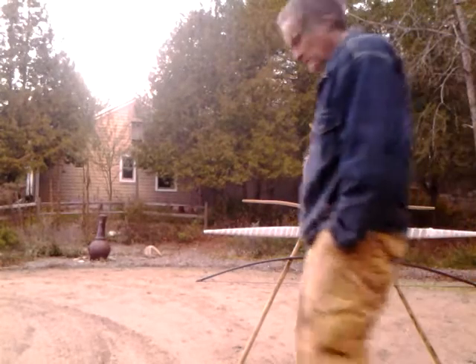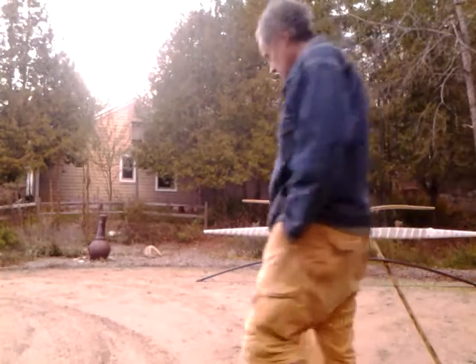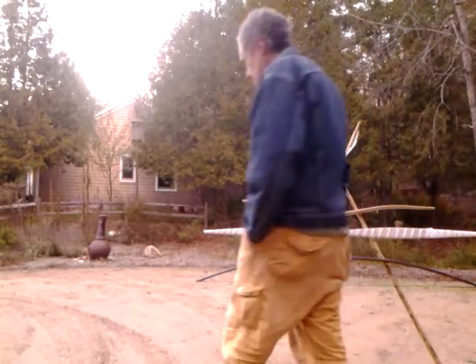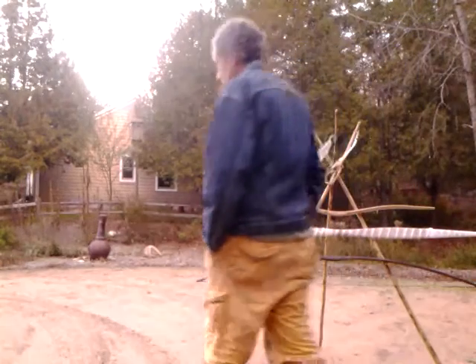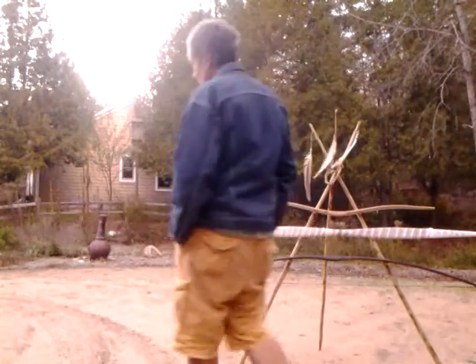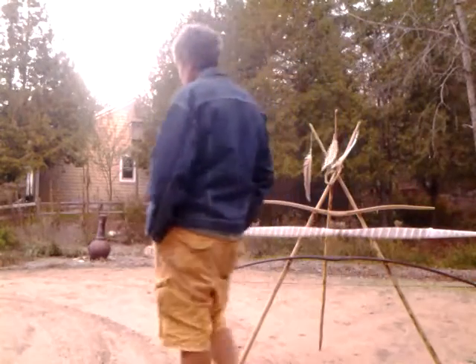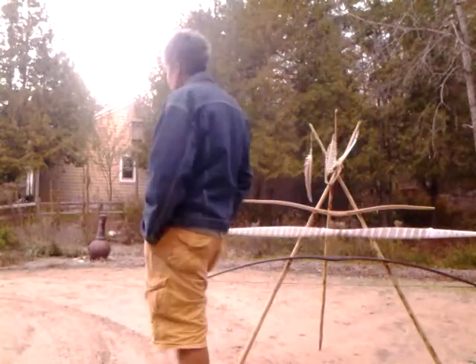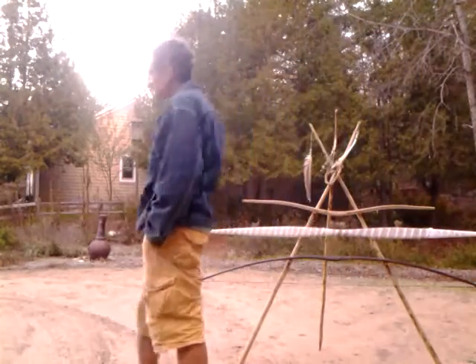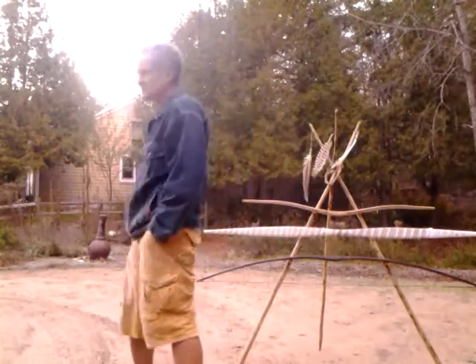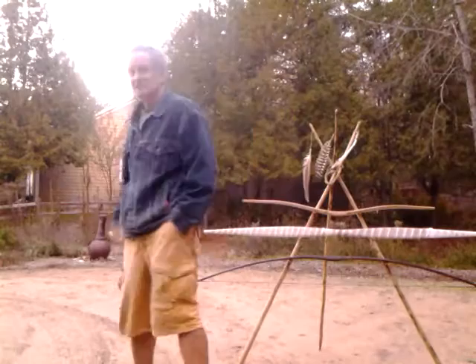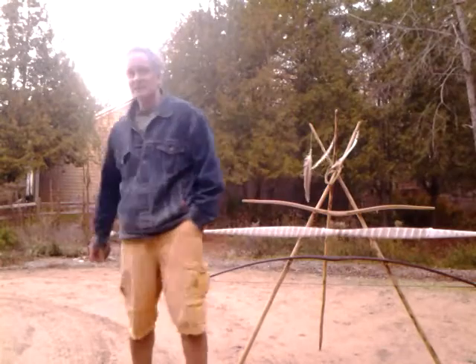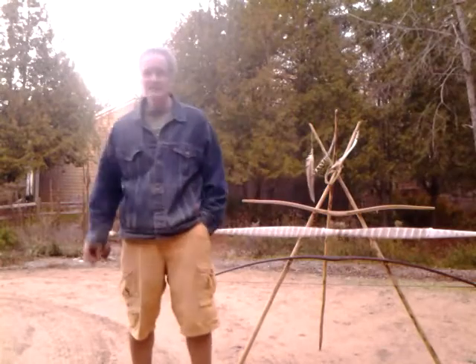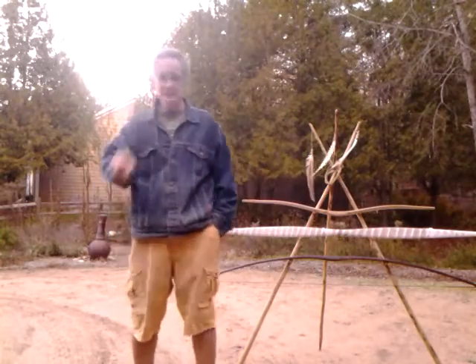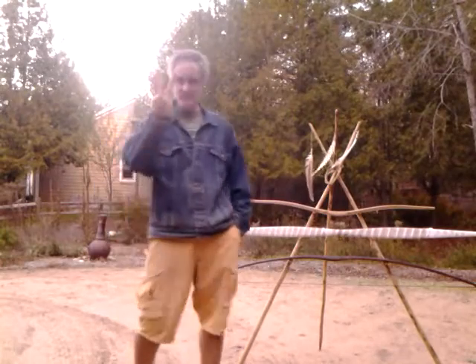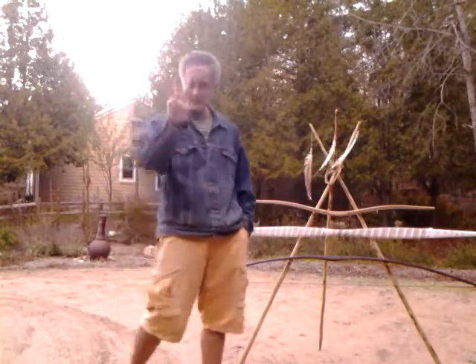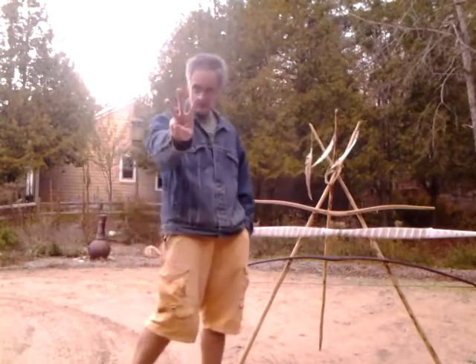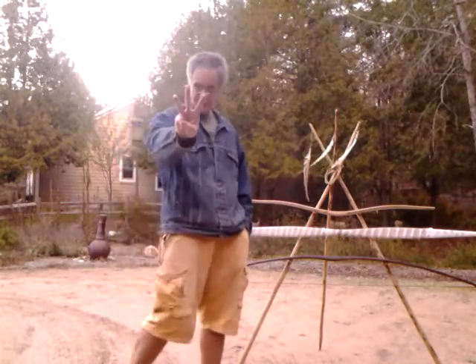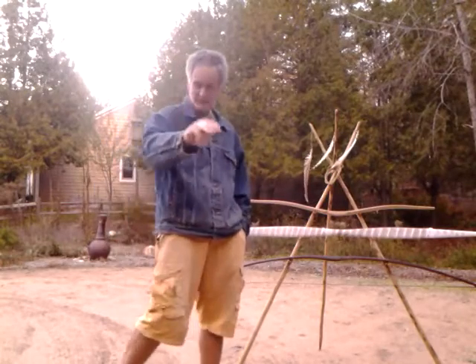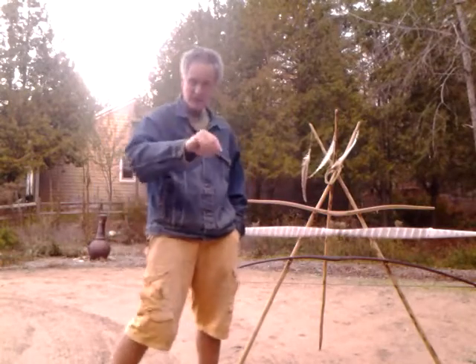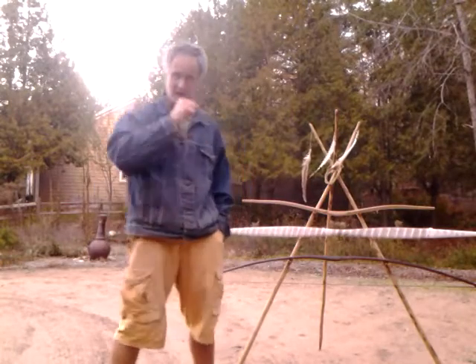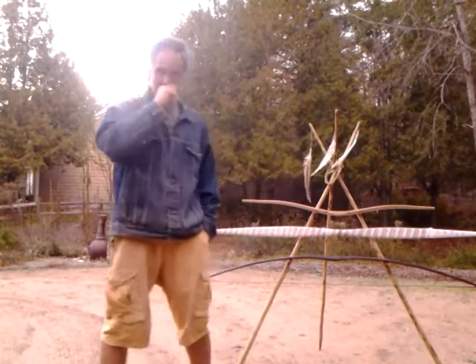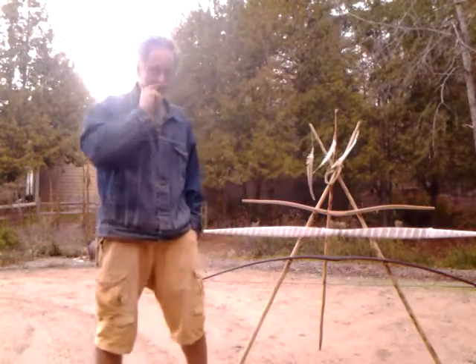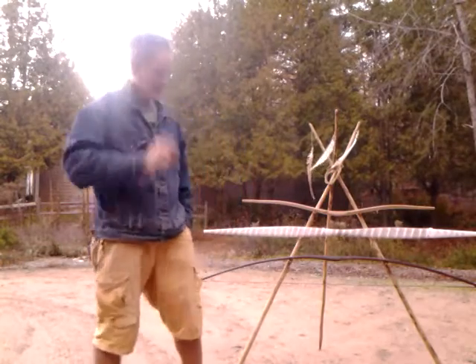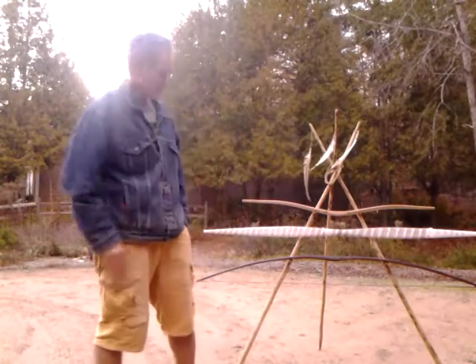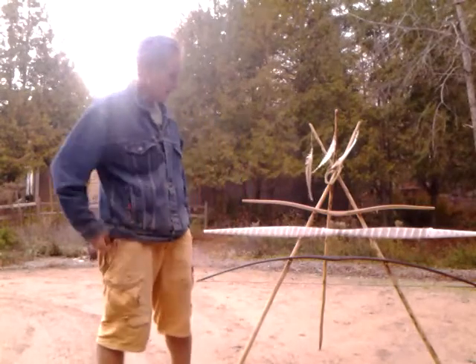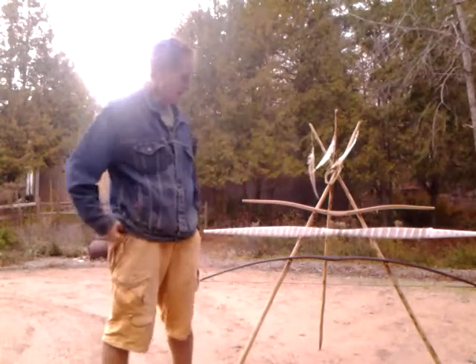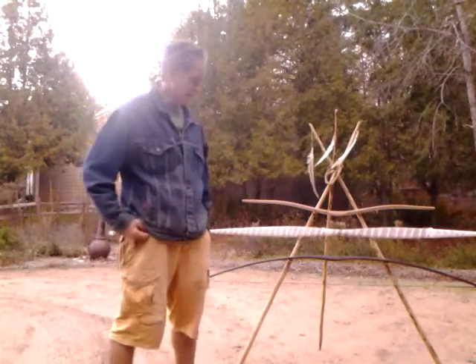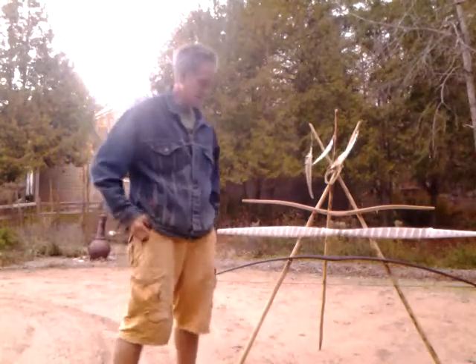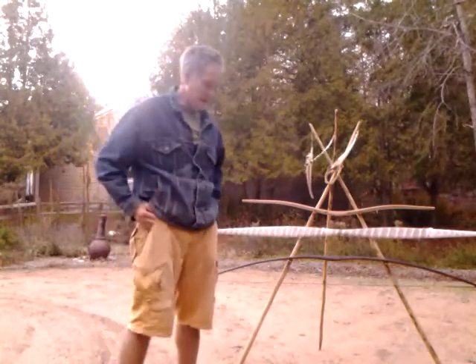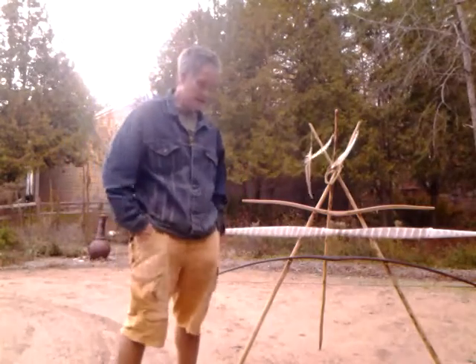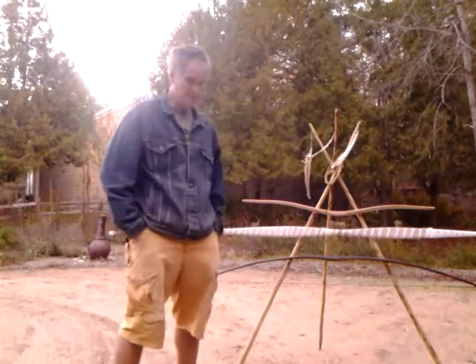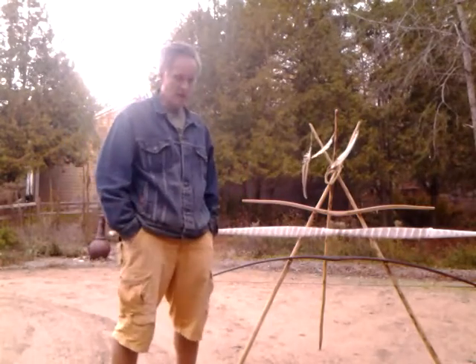Good morning. This is the third part in rawhide backing a bow.